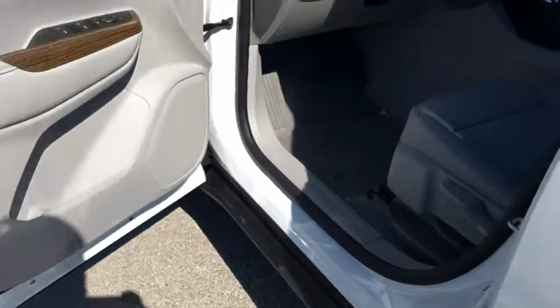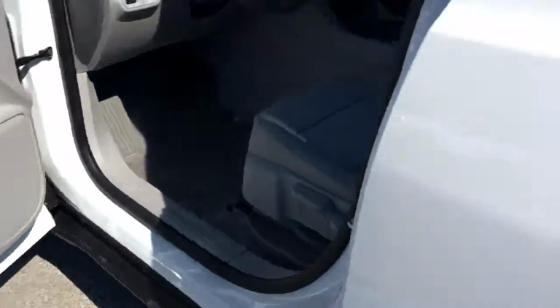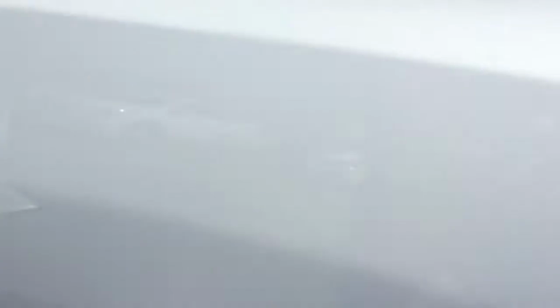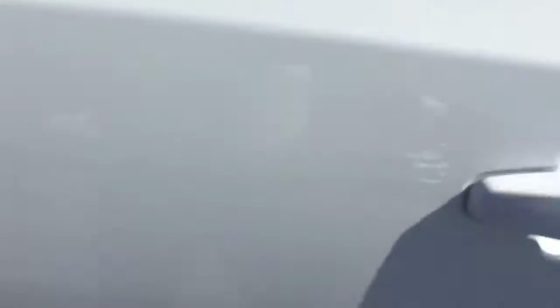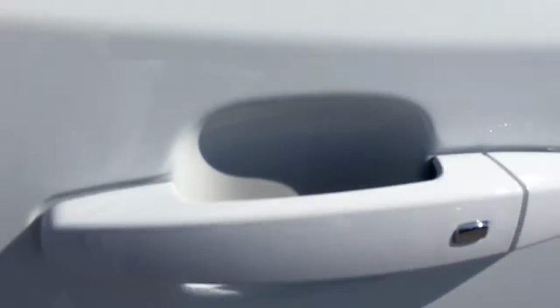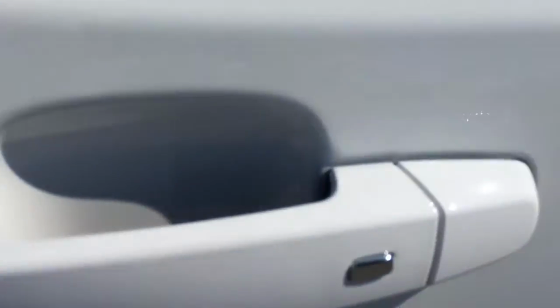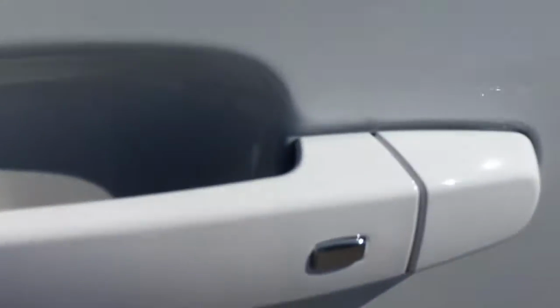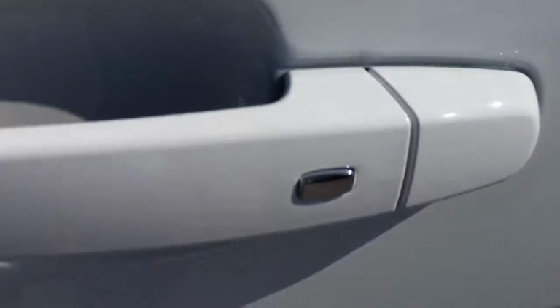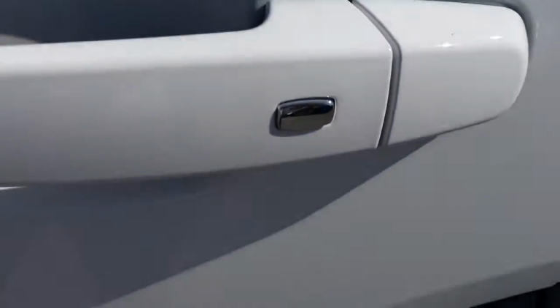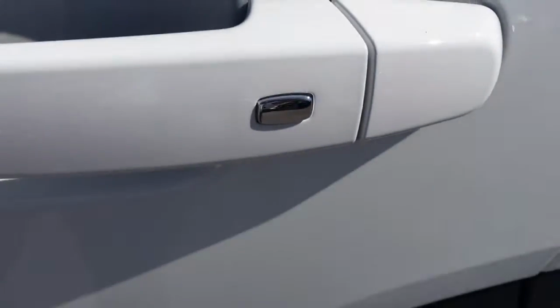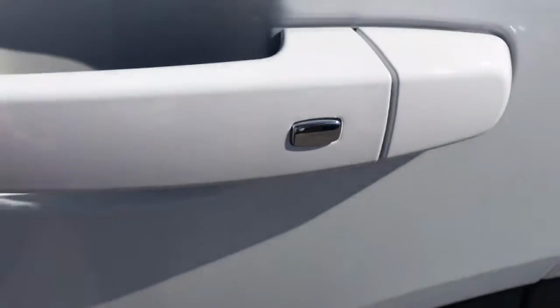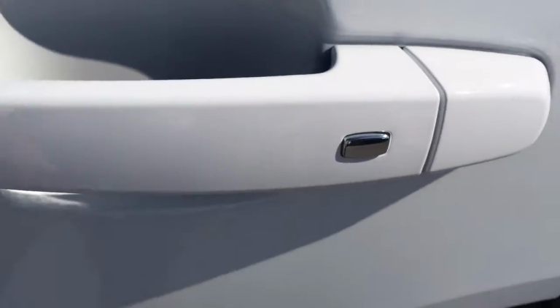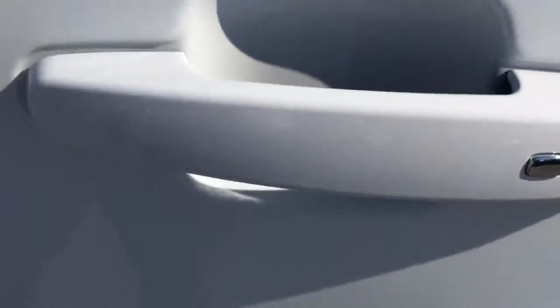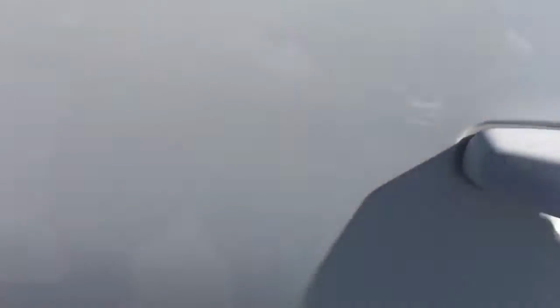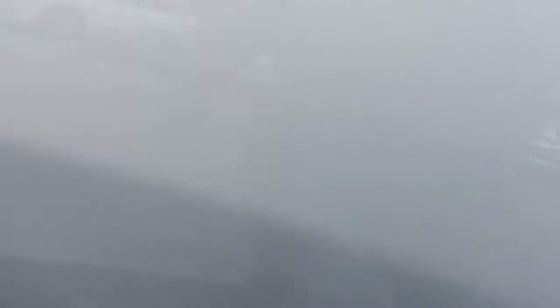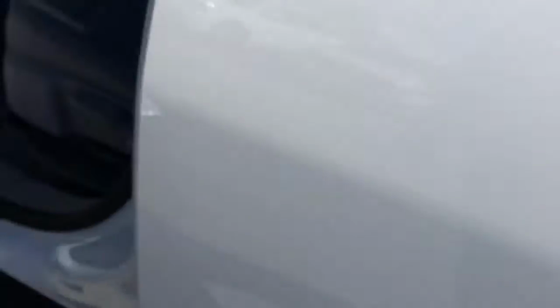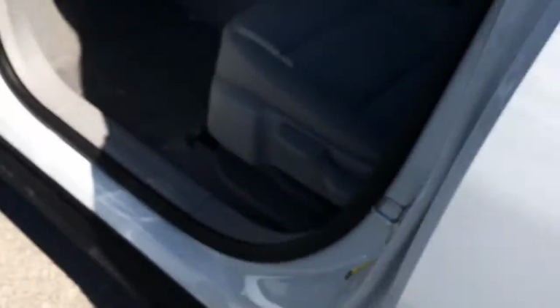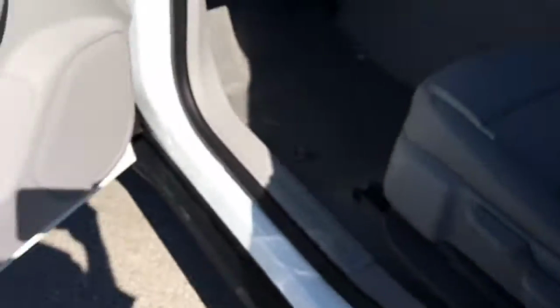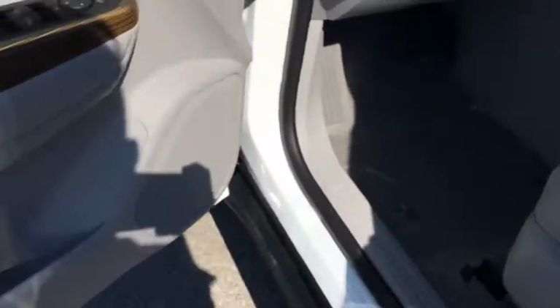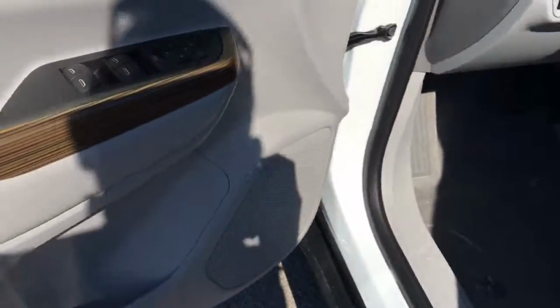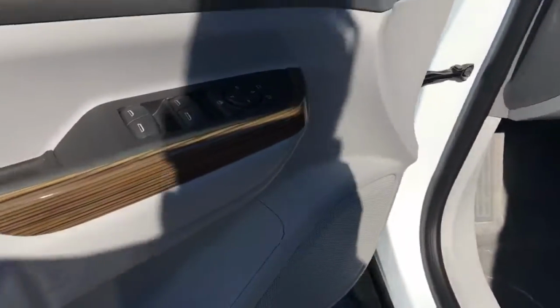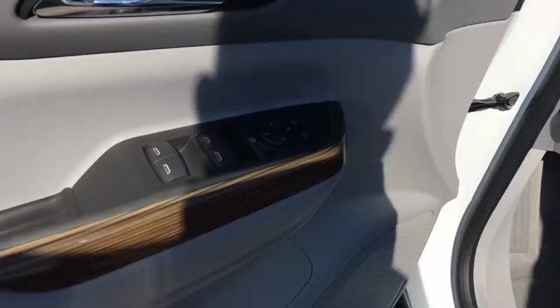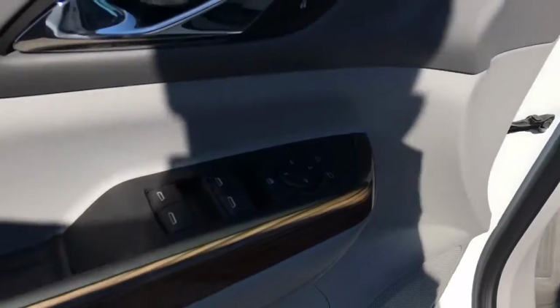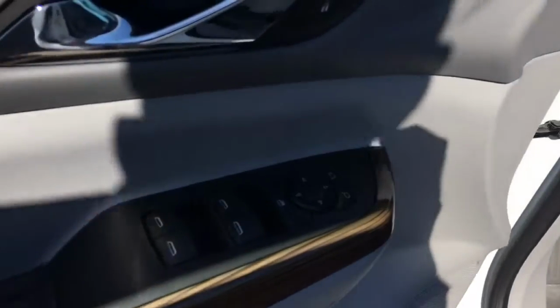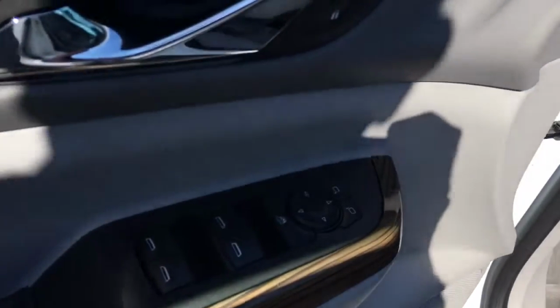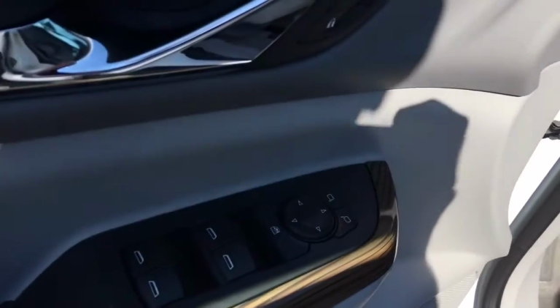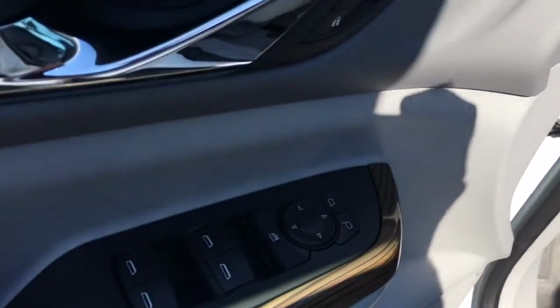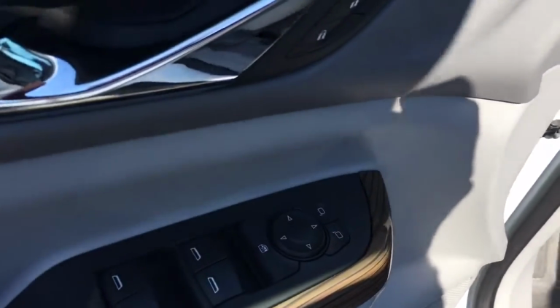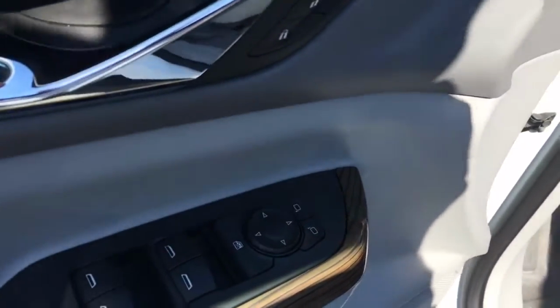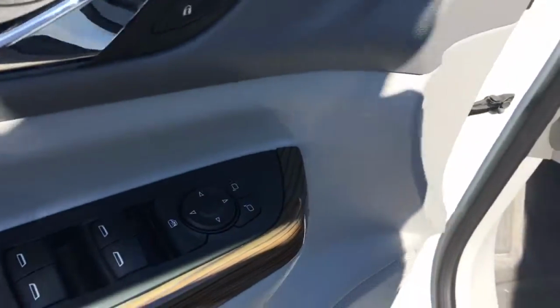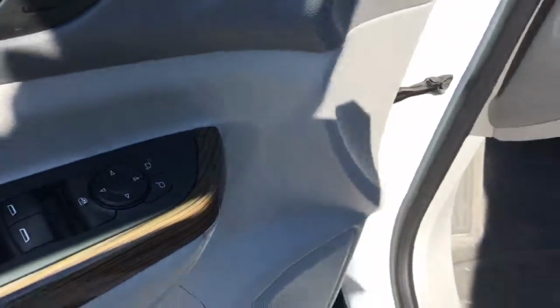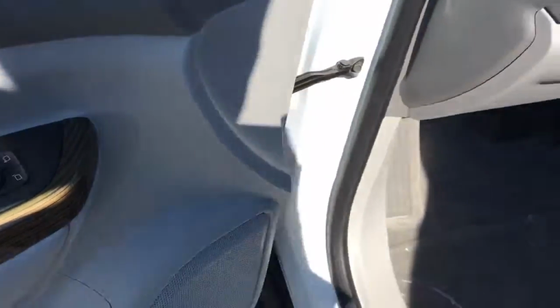Oh, and it also has keyless entry, power locks, power windows, and power side view mirrors.